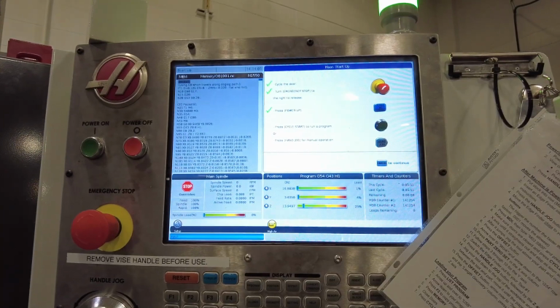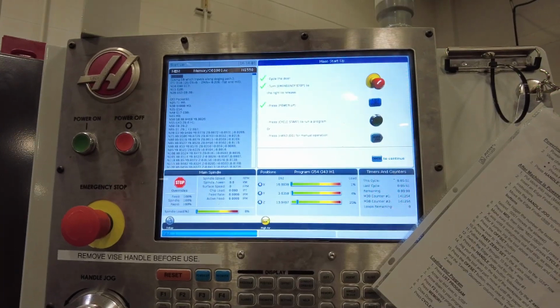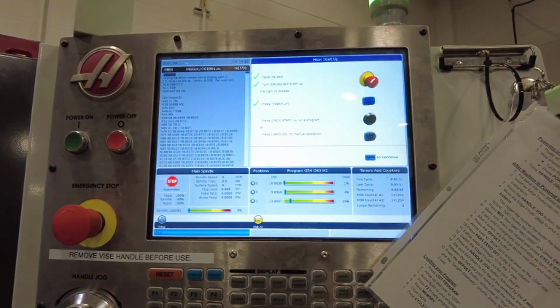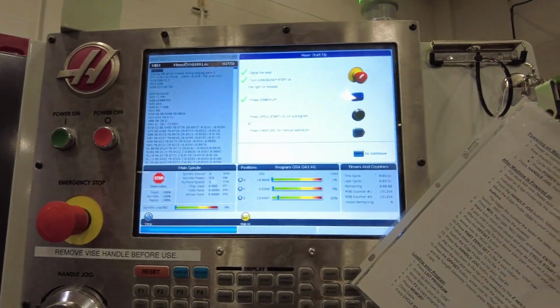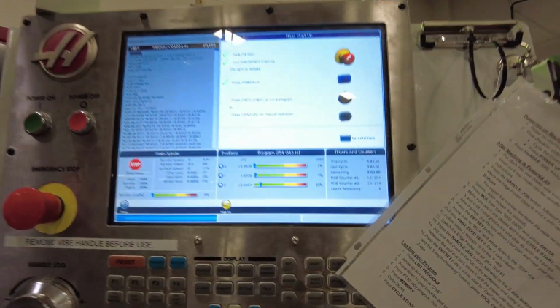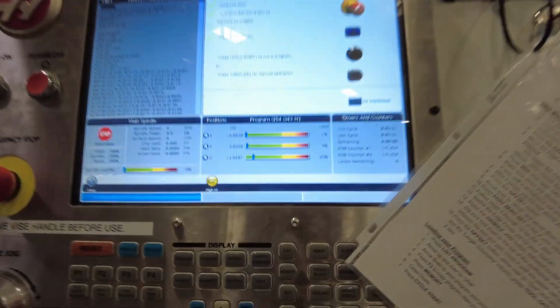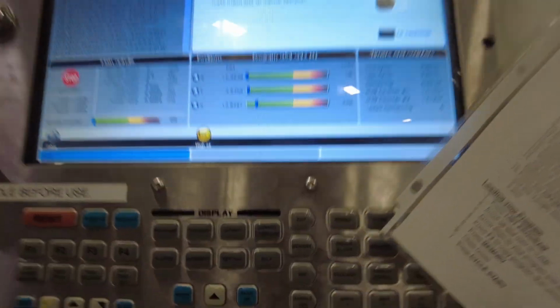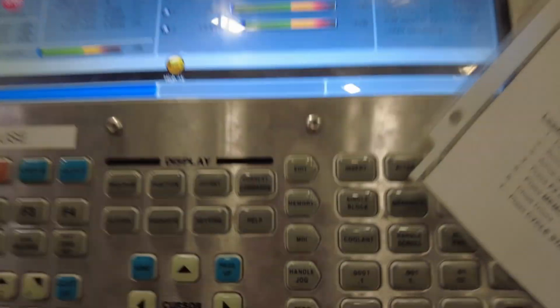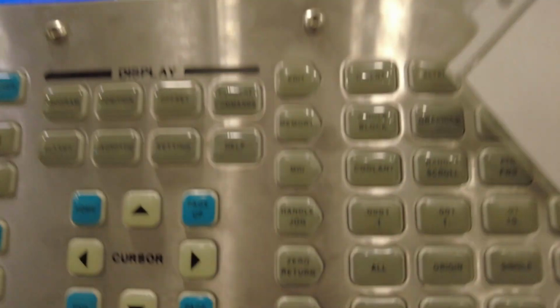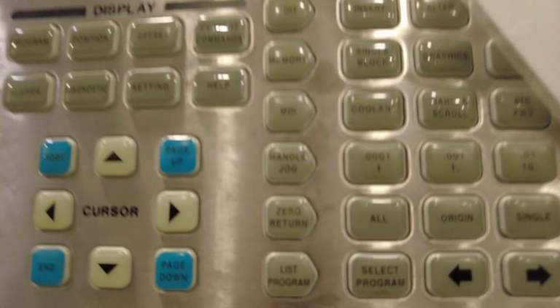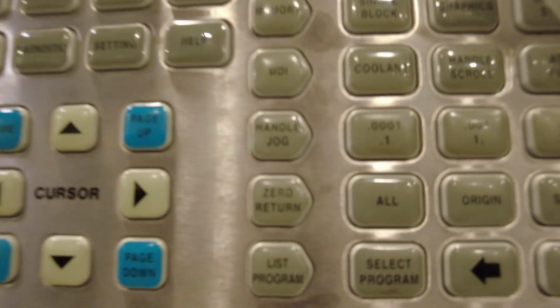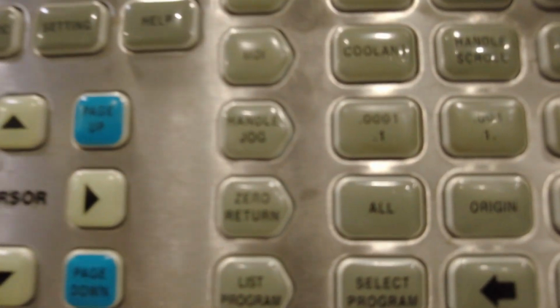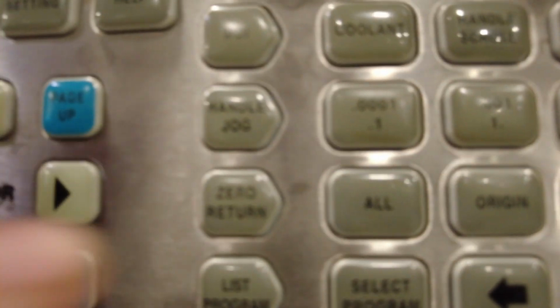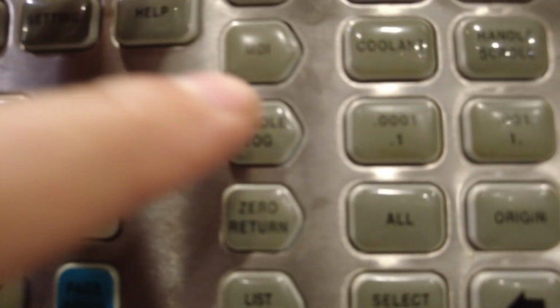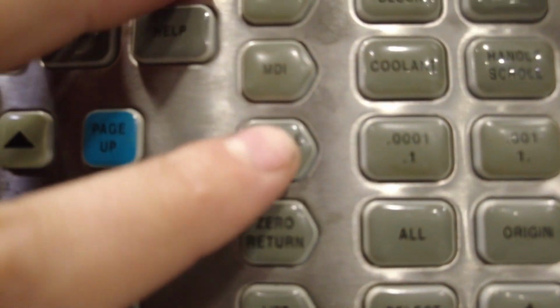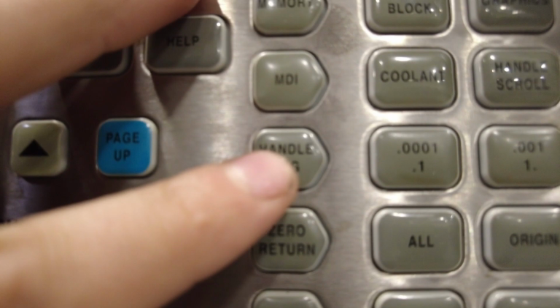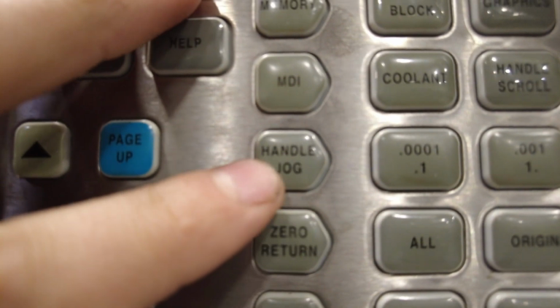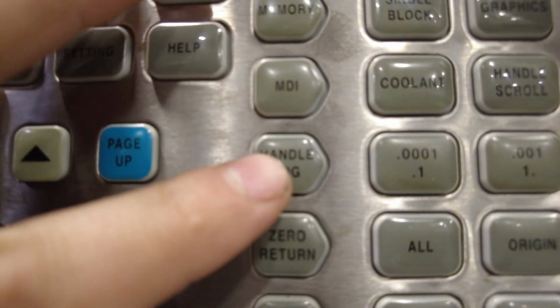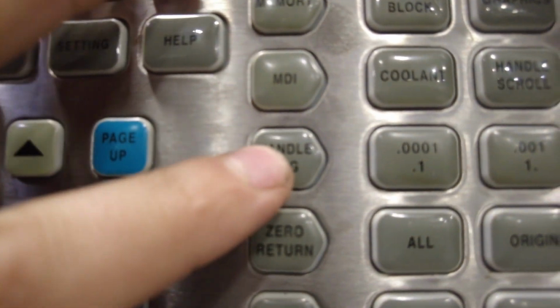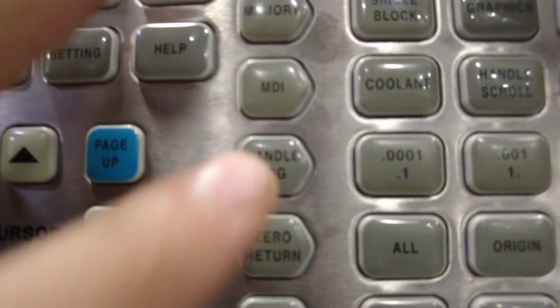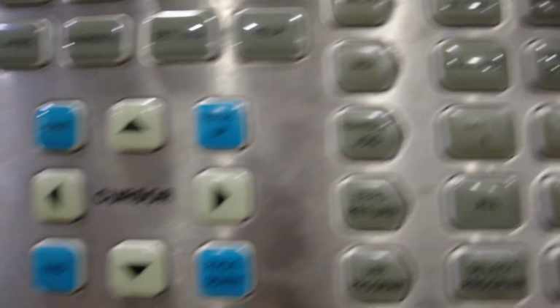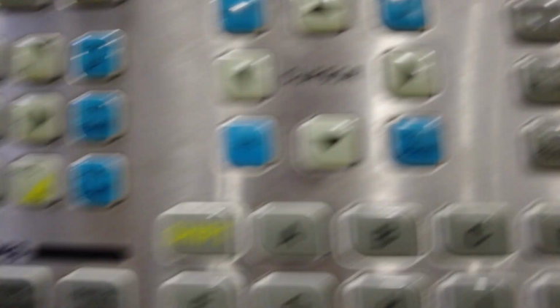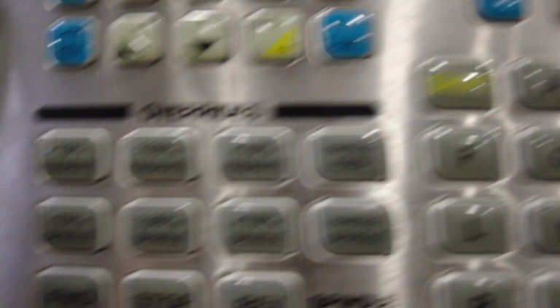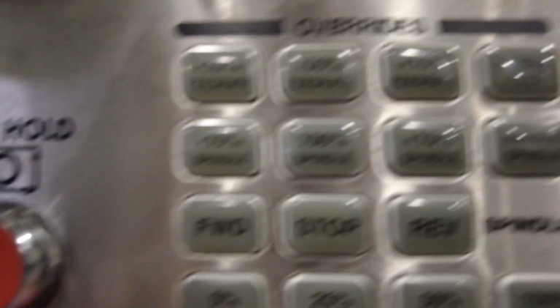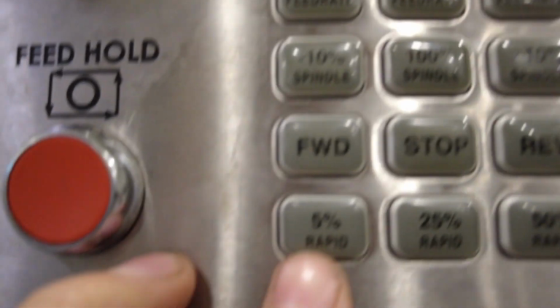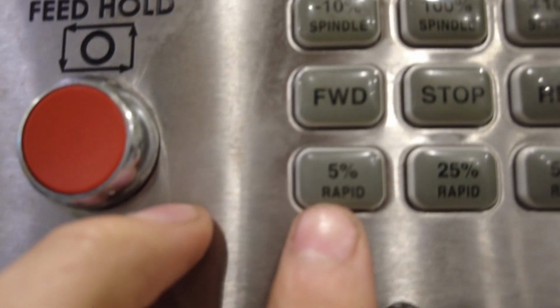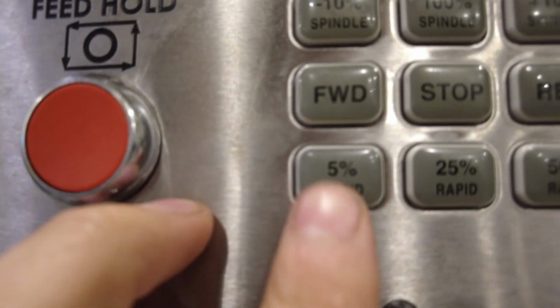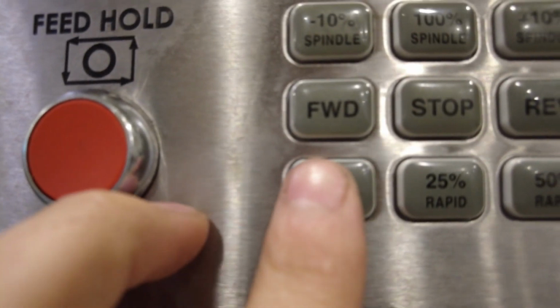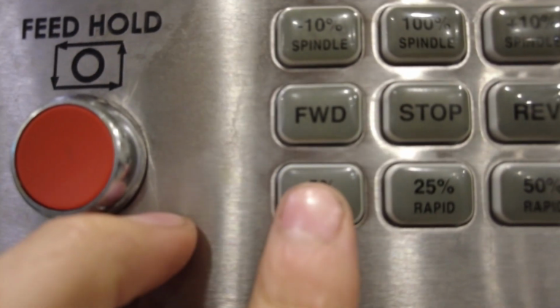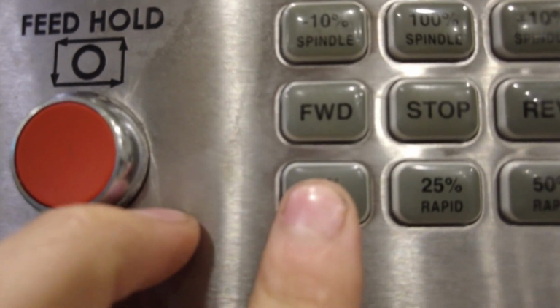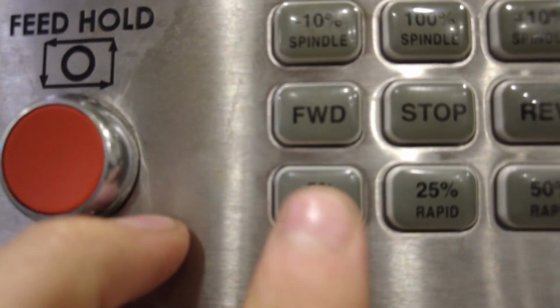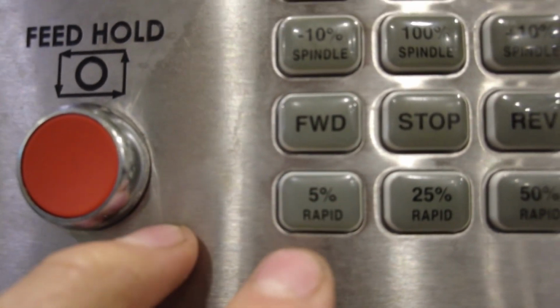After the machine's stopped moving, come over here, press handle jog, then come down here and press 5% rapid.